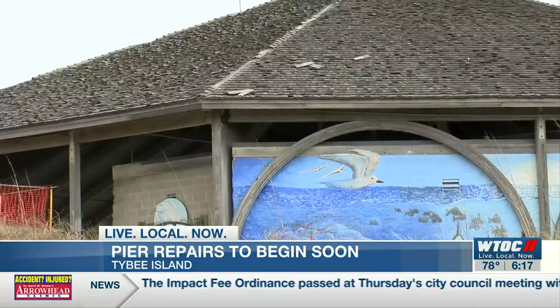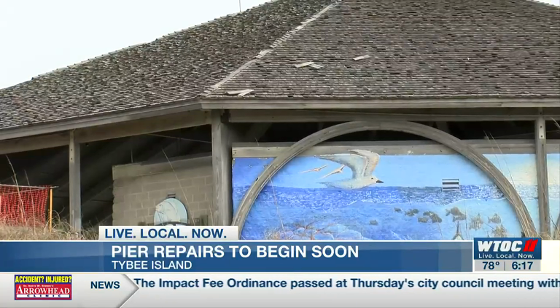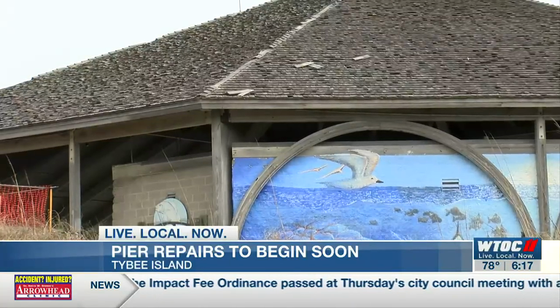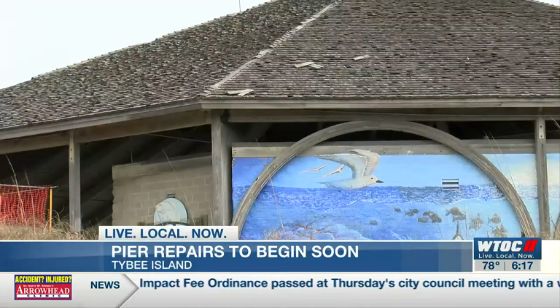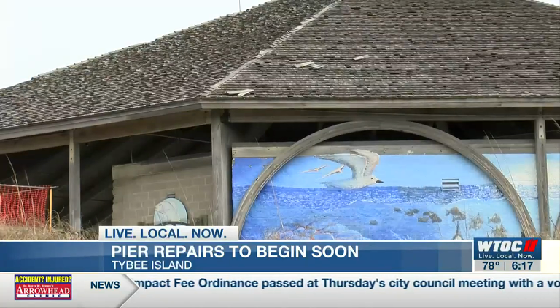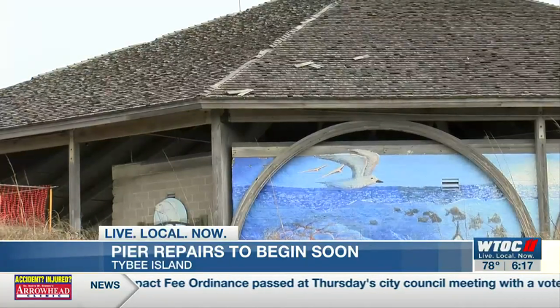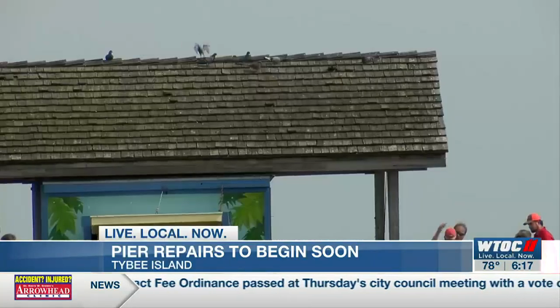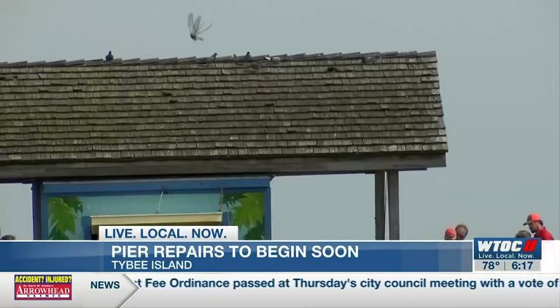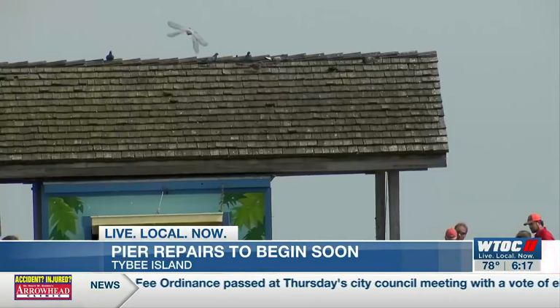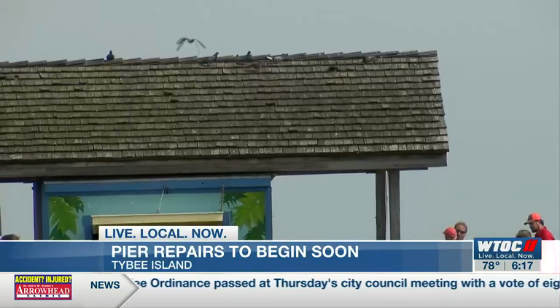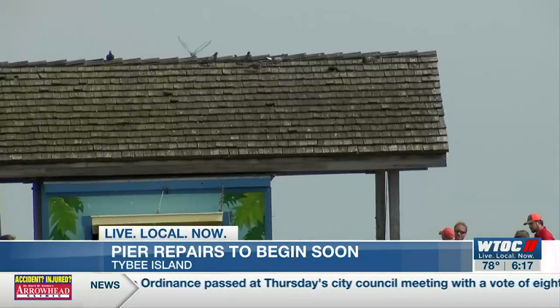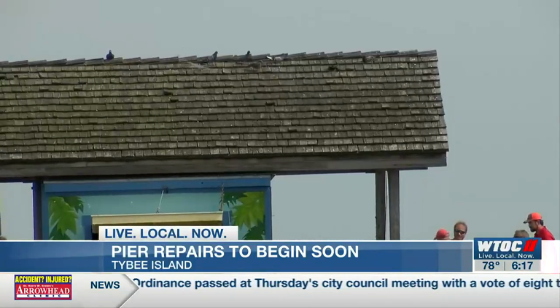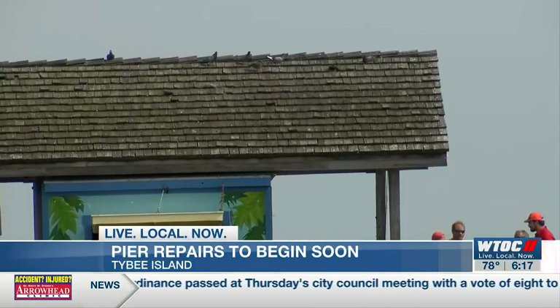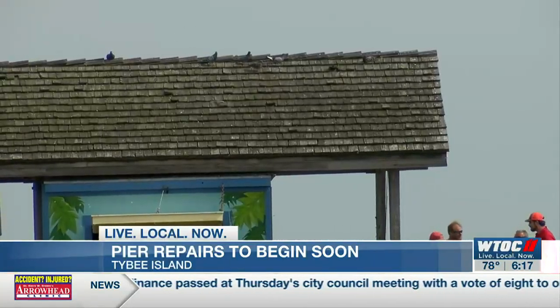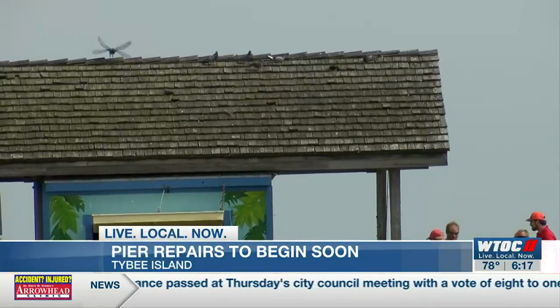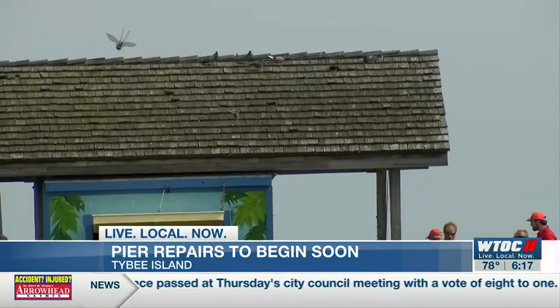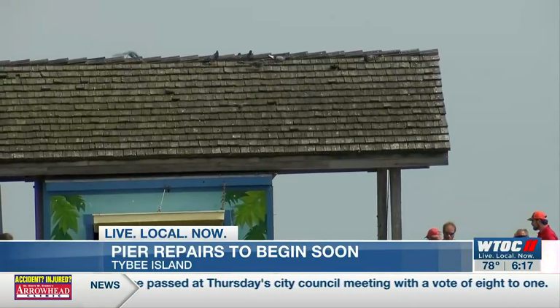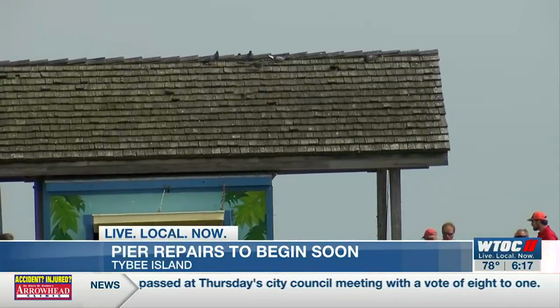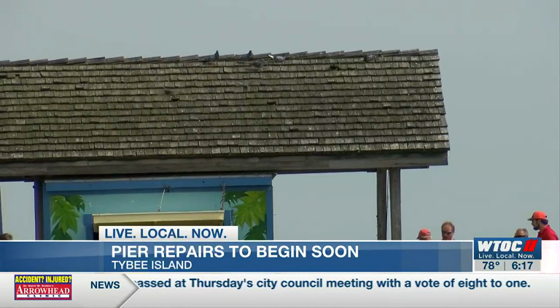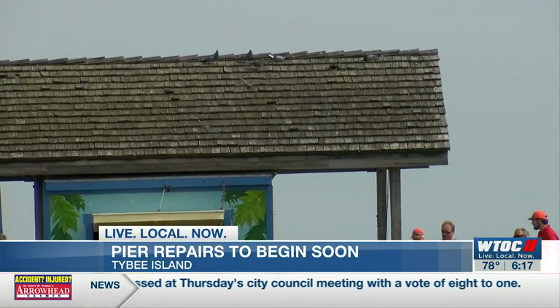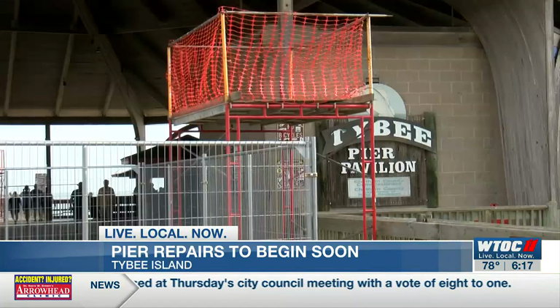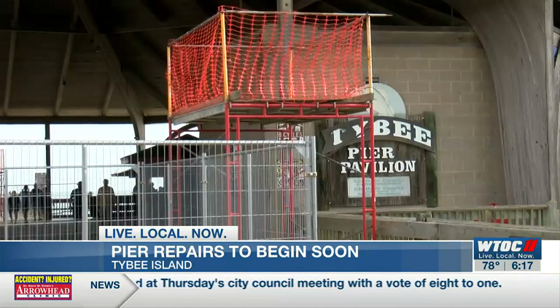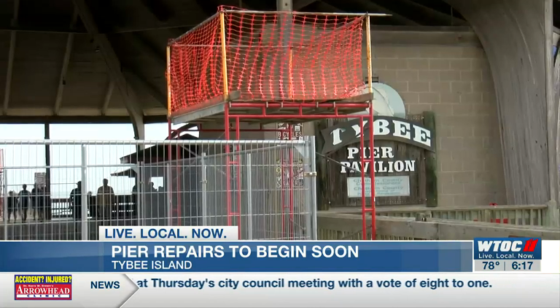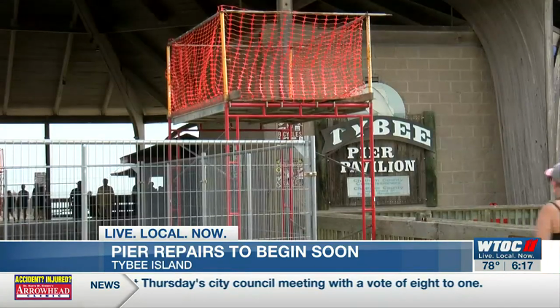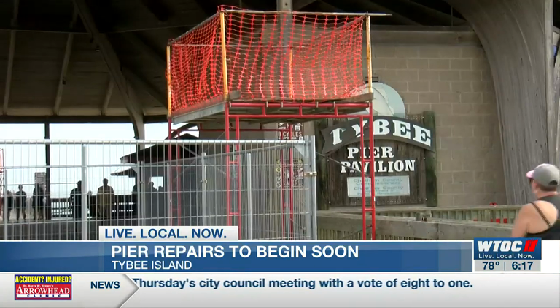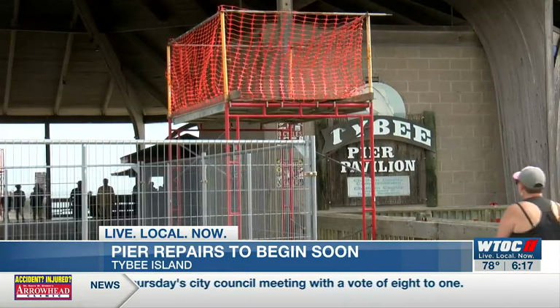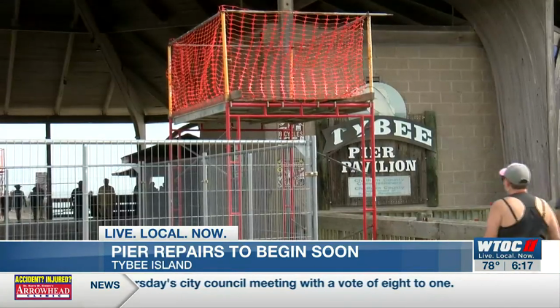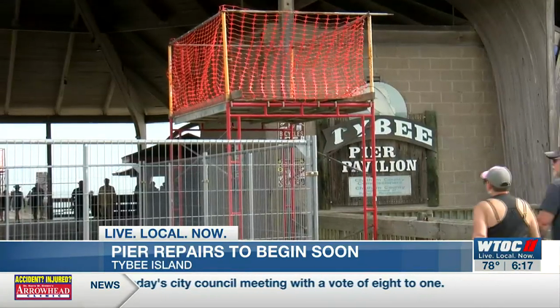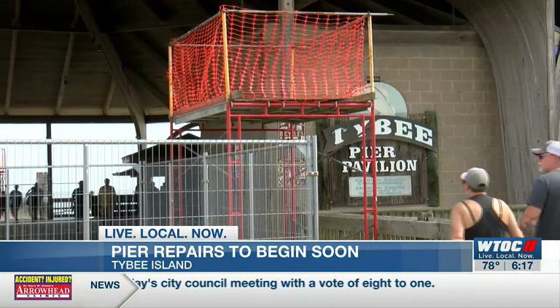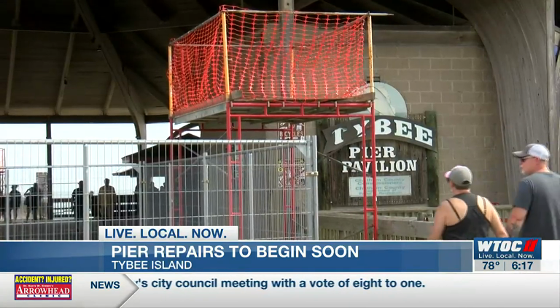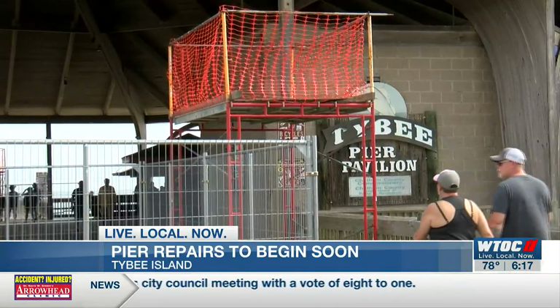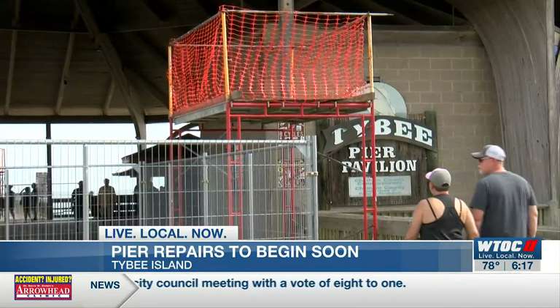The roof over the bait shop at the end of the pier will be done first, and then crews will move on to the pavilion's roof.